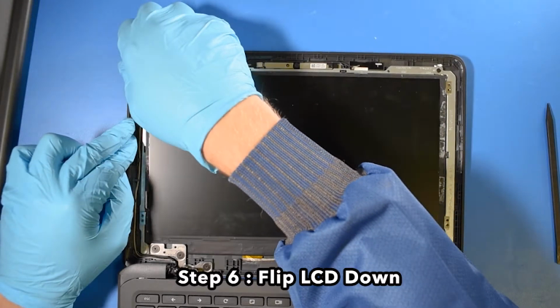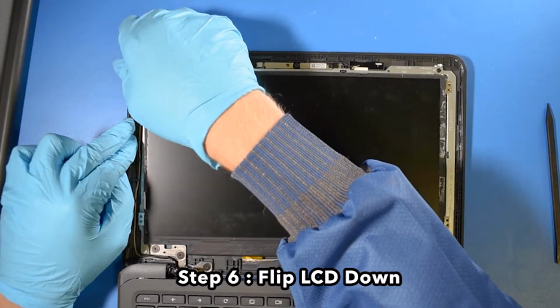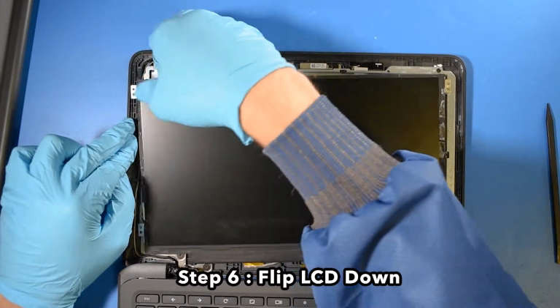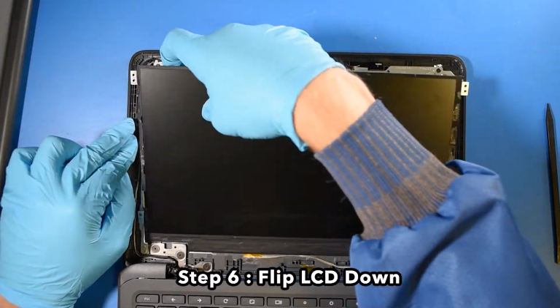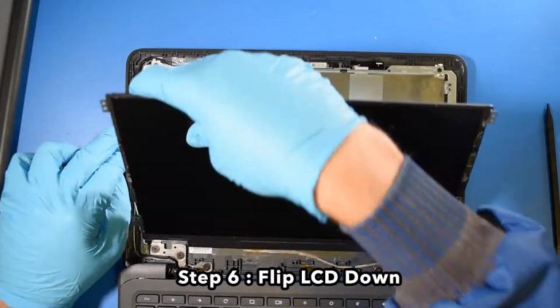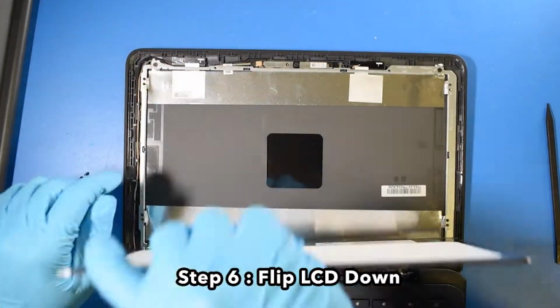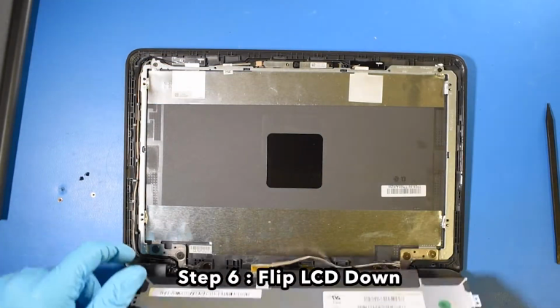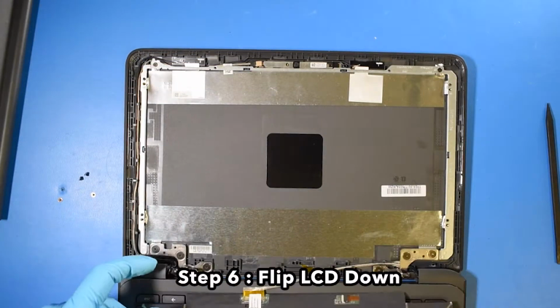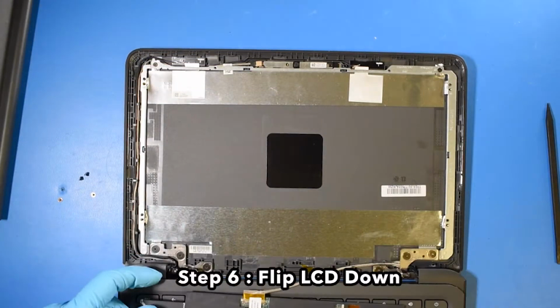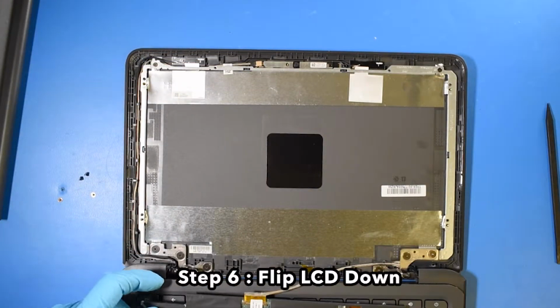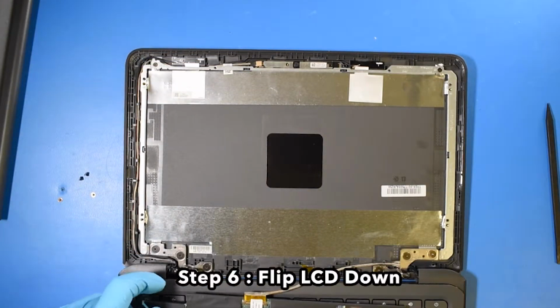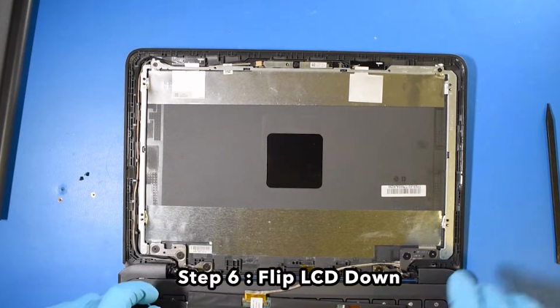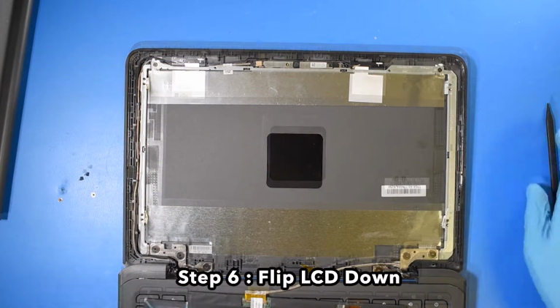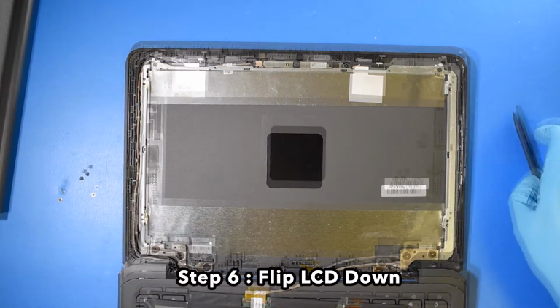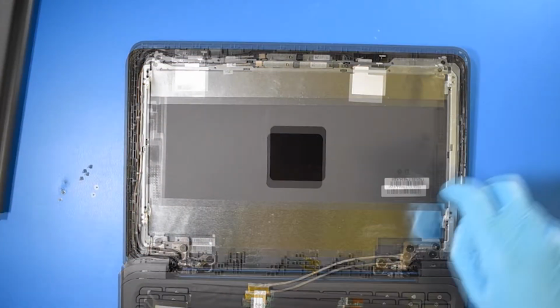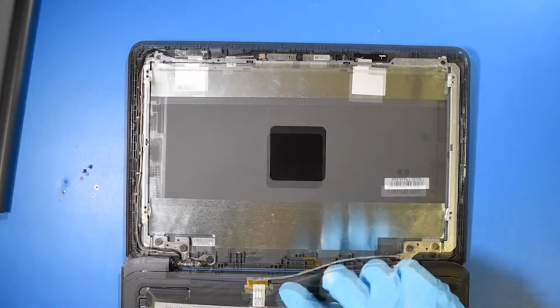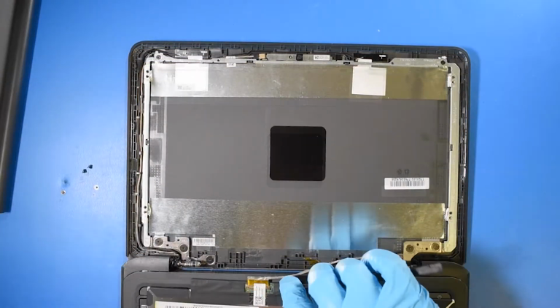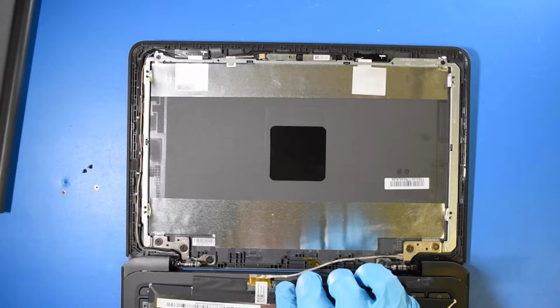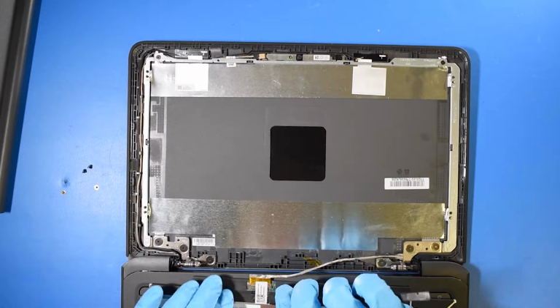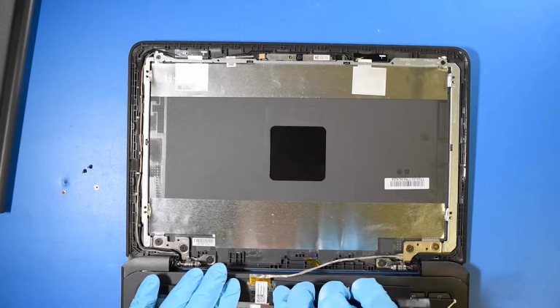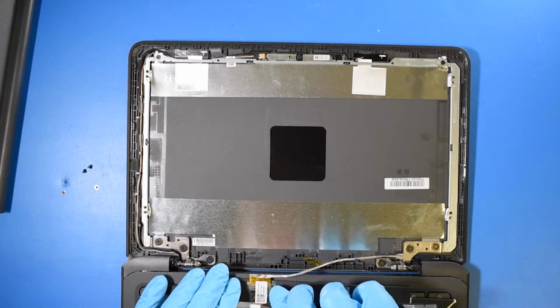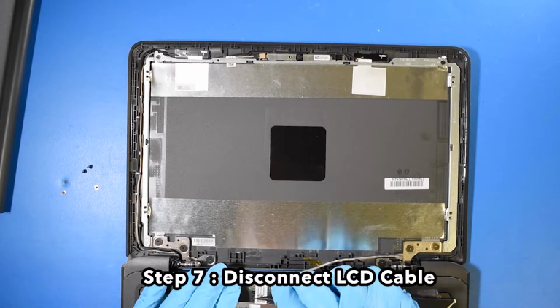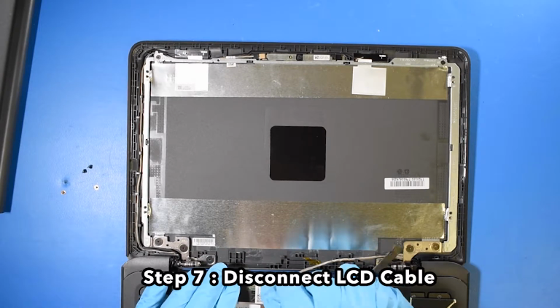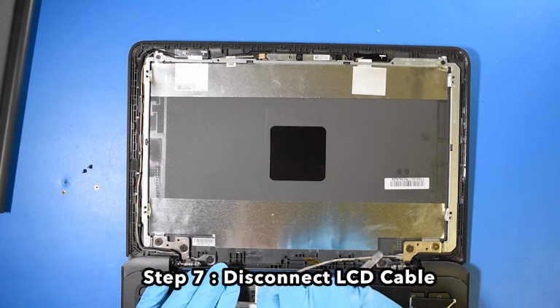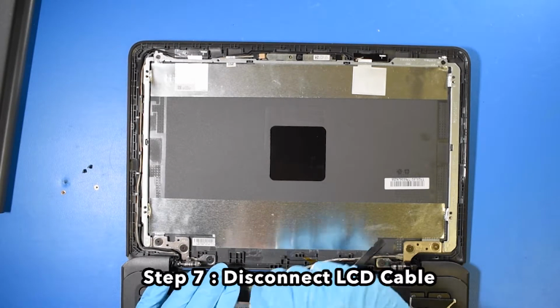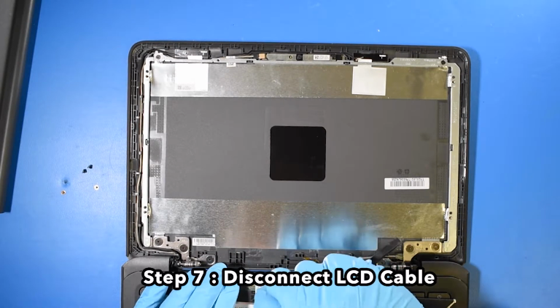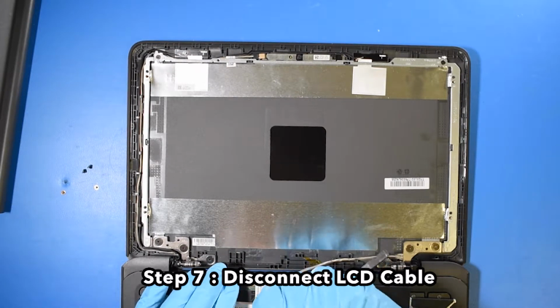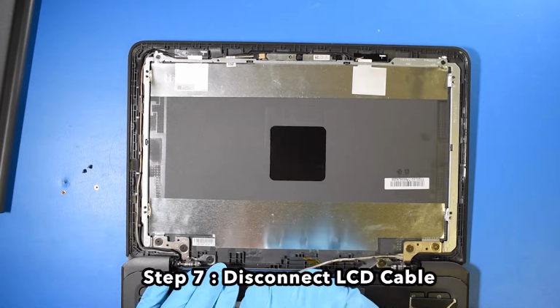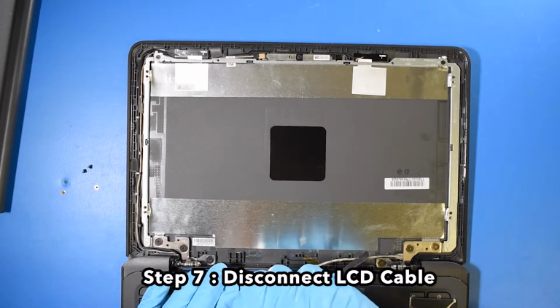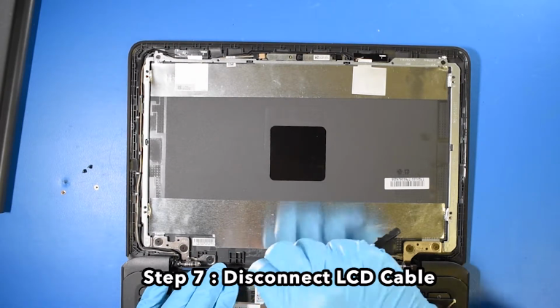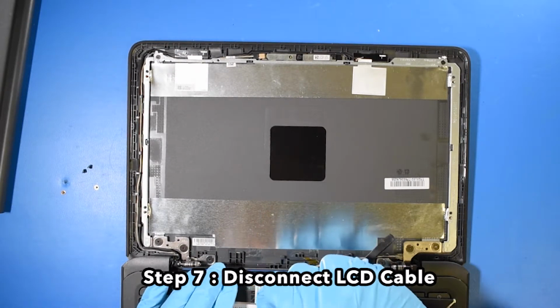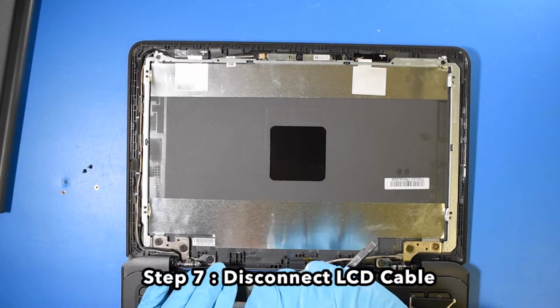Flip the LCD down. Step 7. Disconnect the LCD cable.